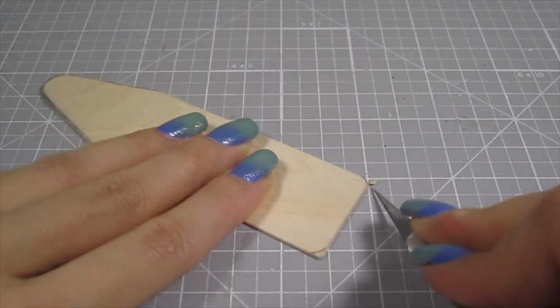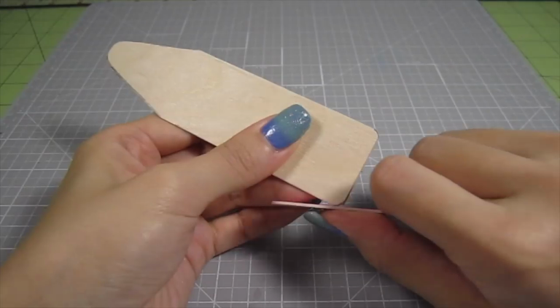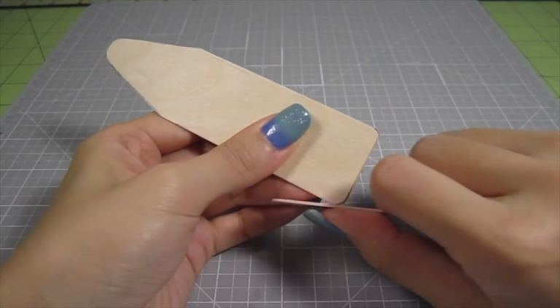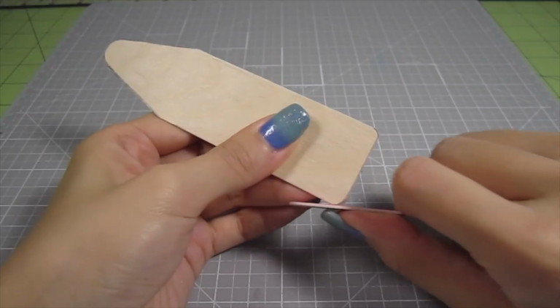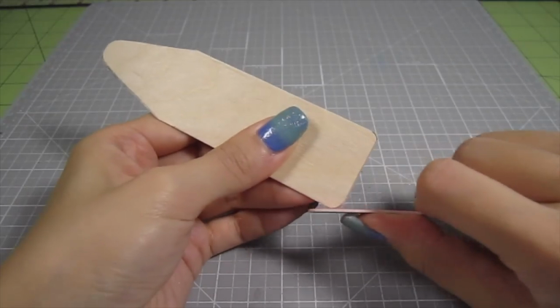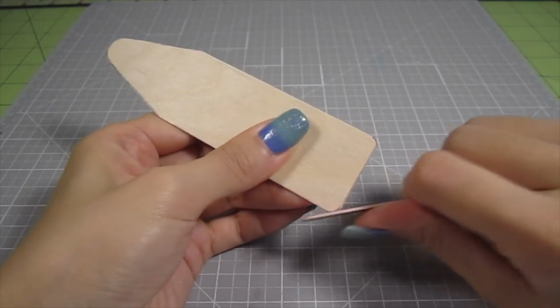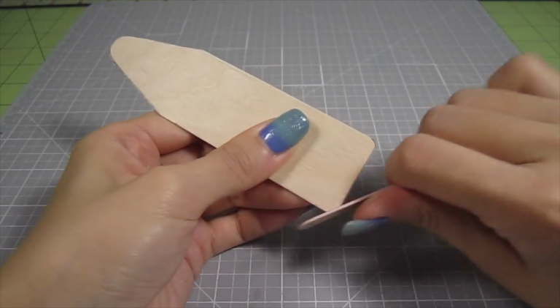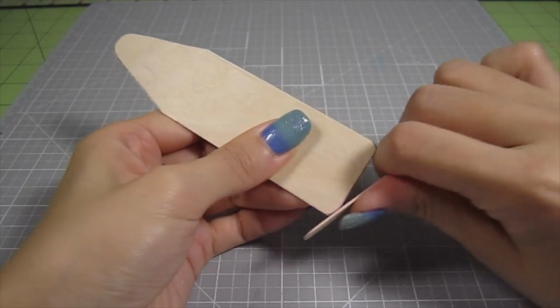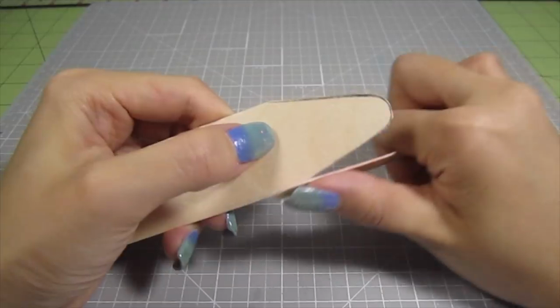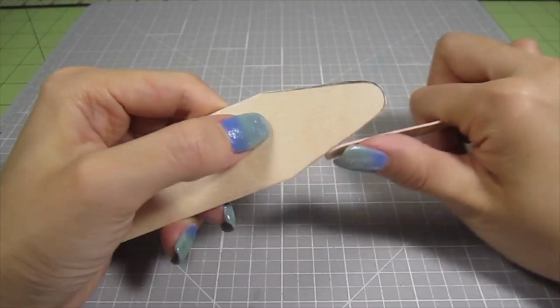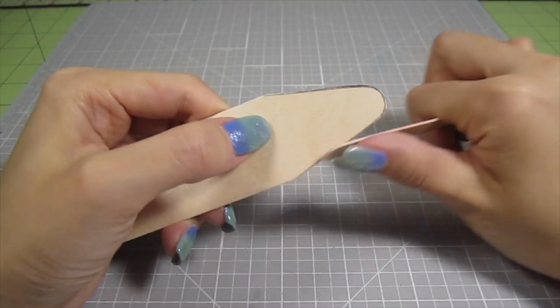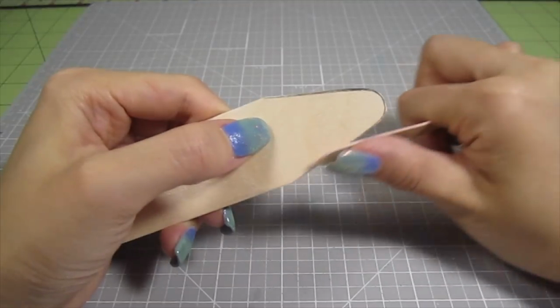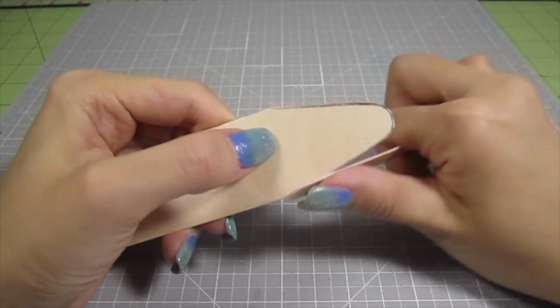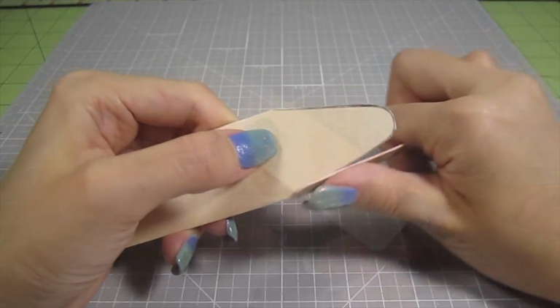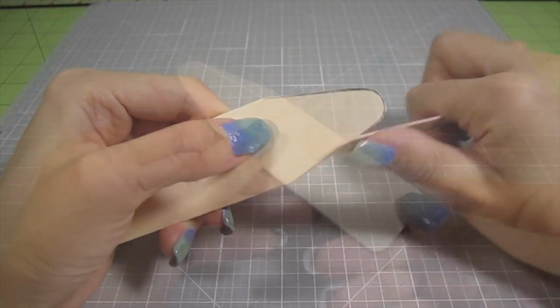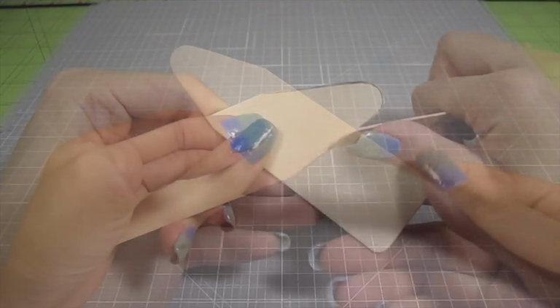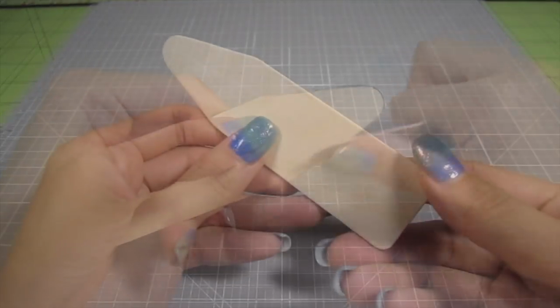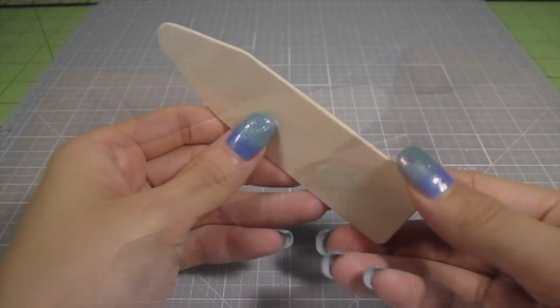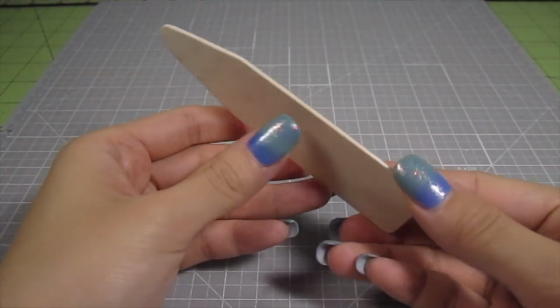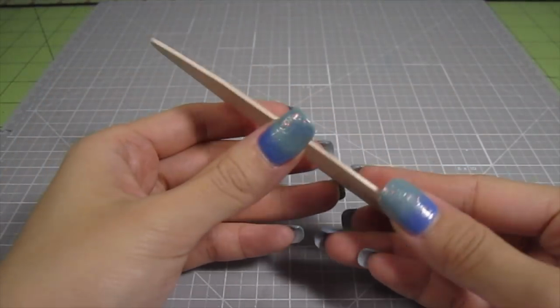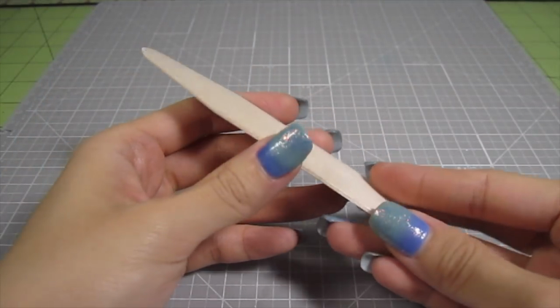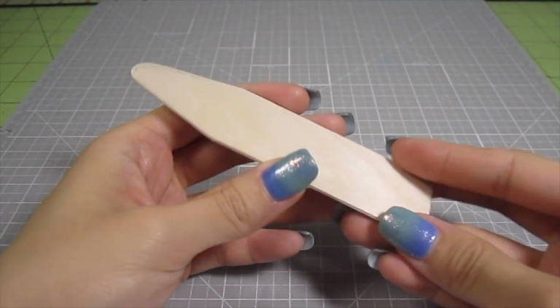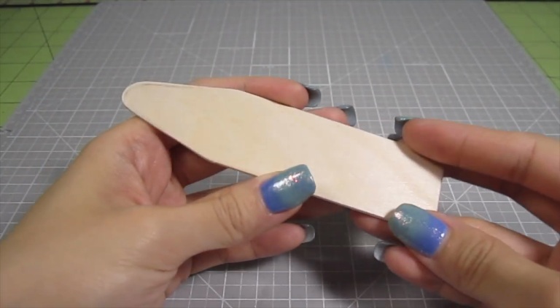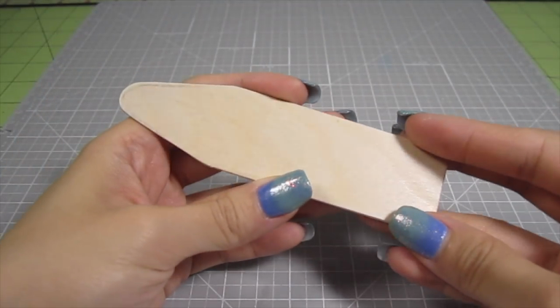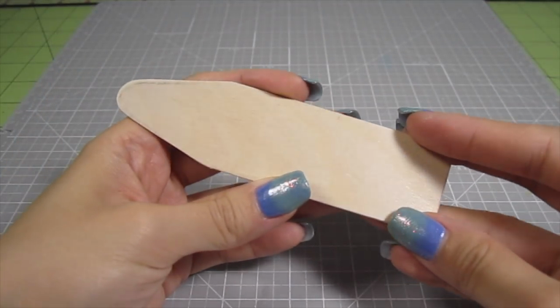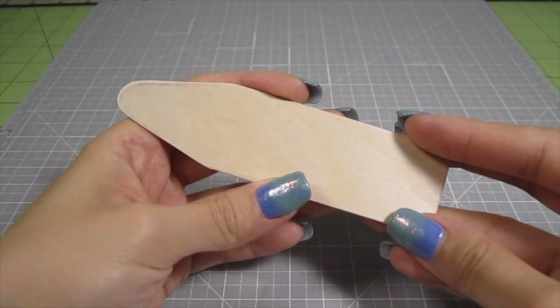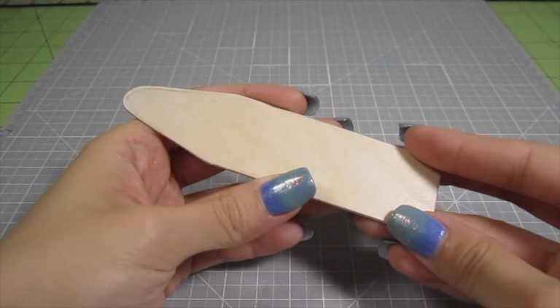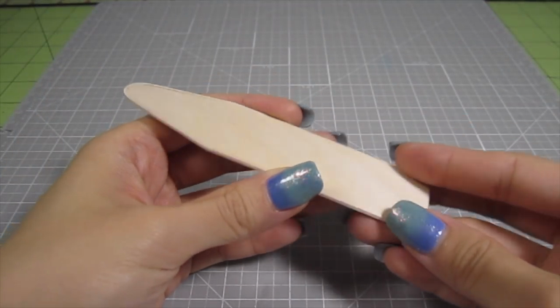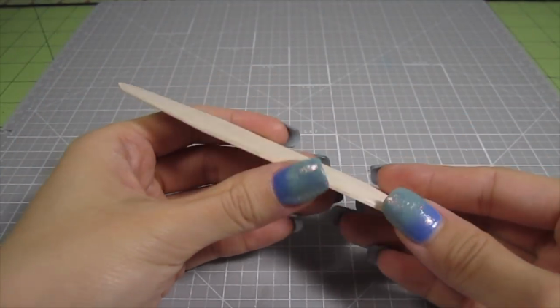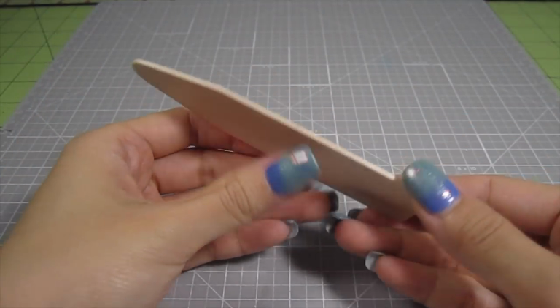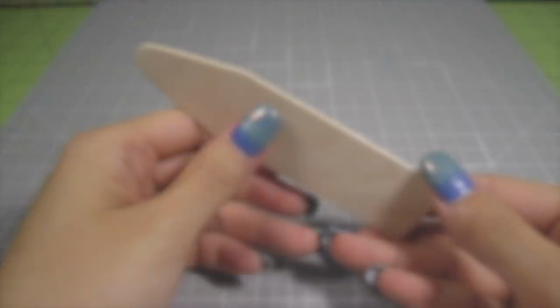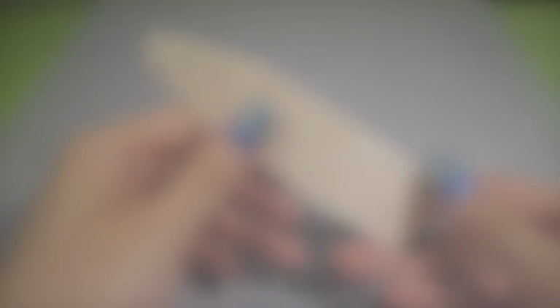Go slow here so you don't snap the wood. Then I just file down any rough edges for a clean look. That's perfect. Now let's upholster it.